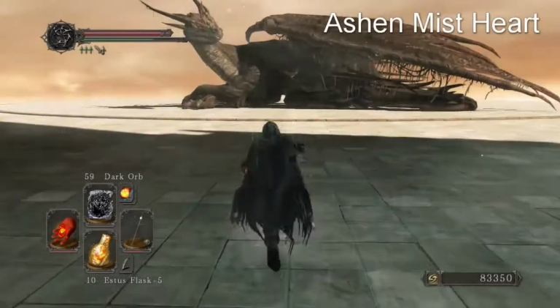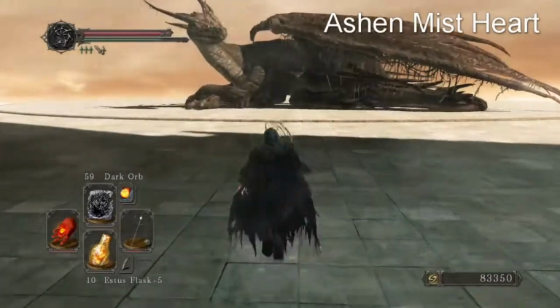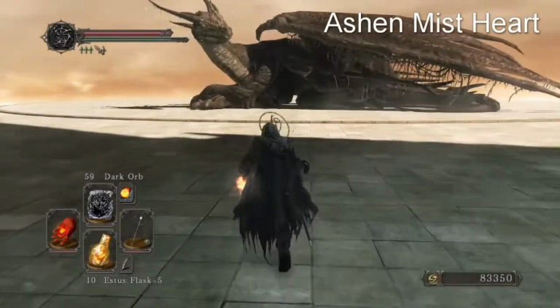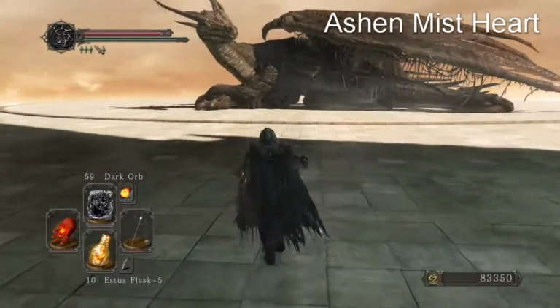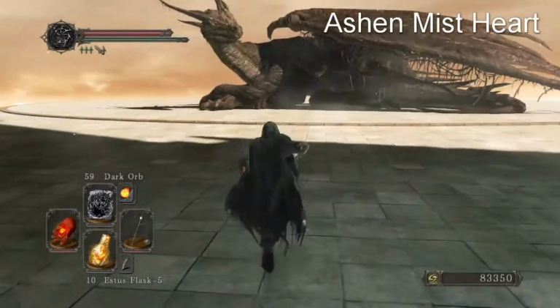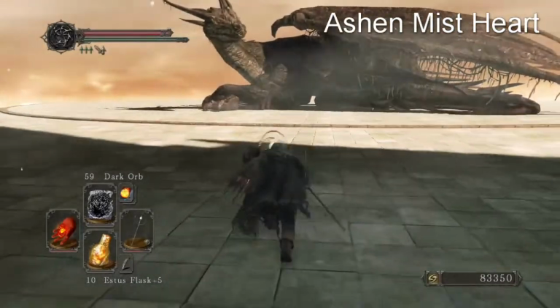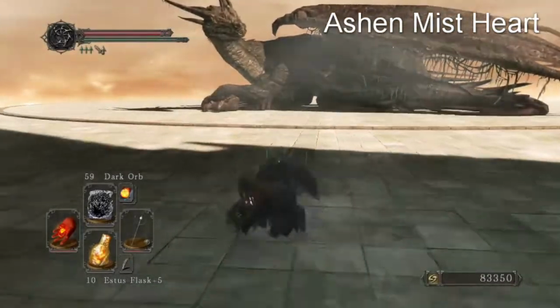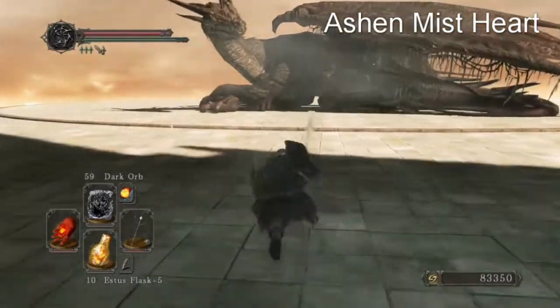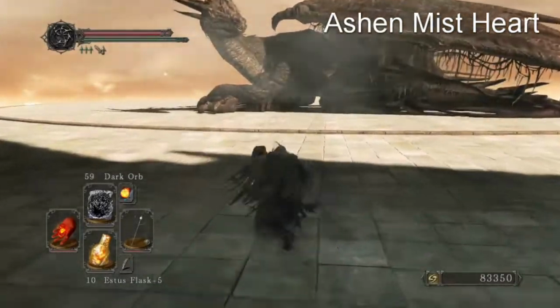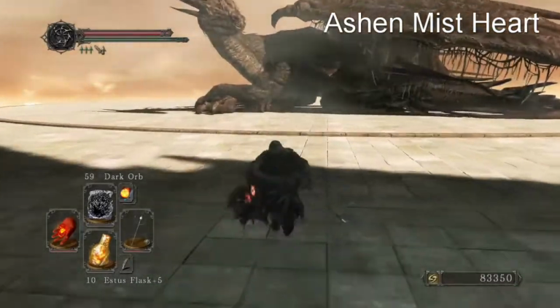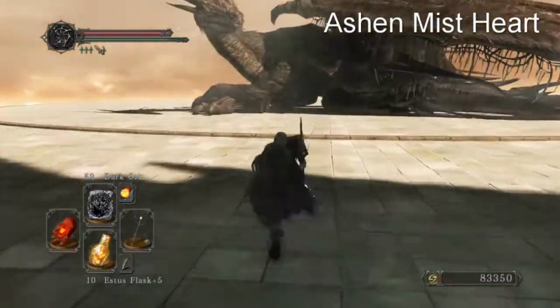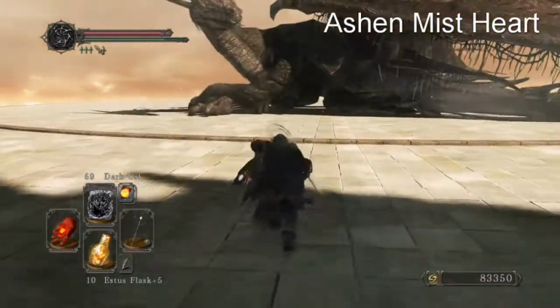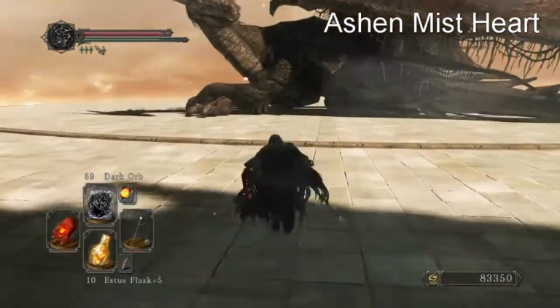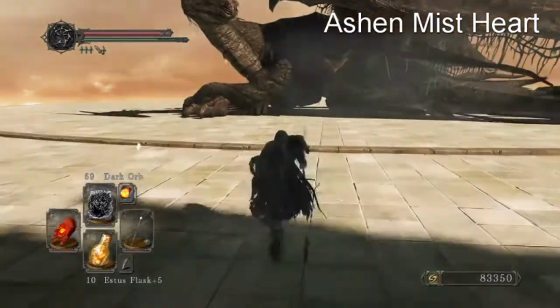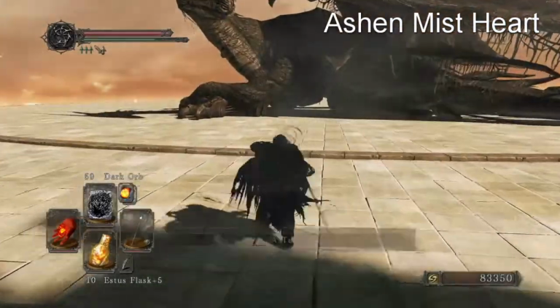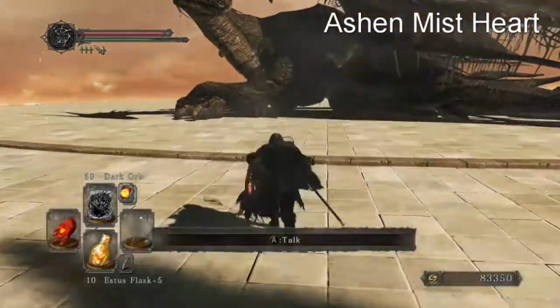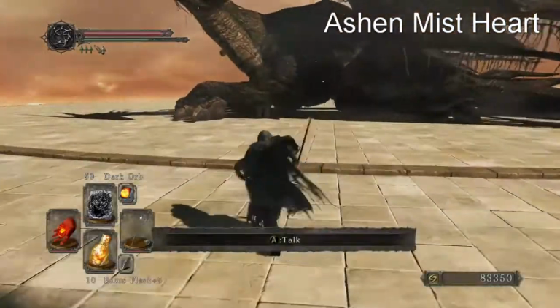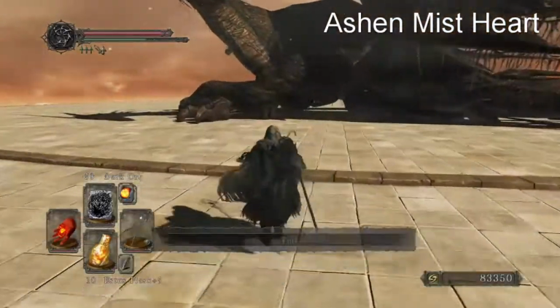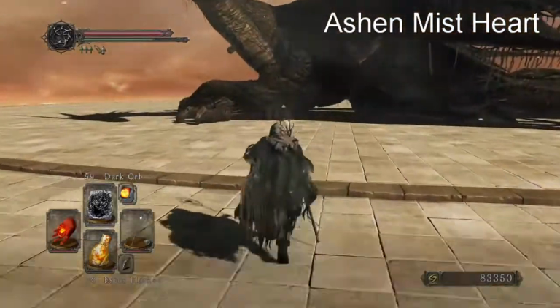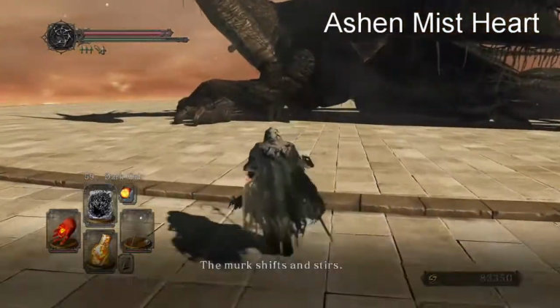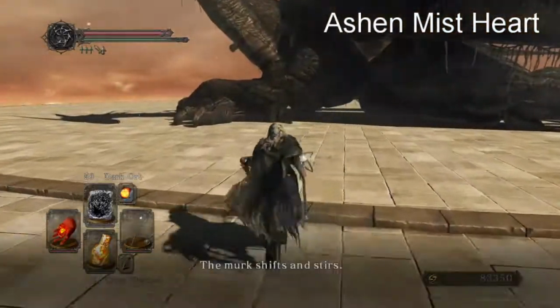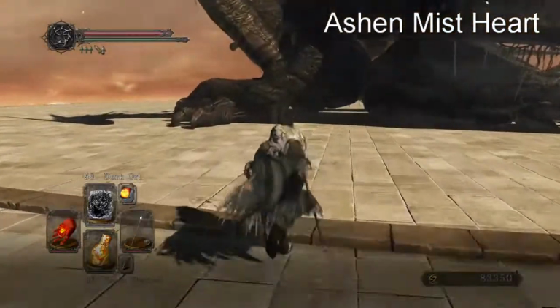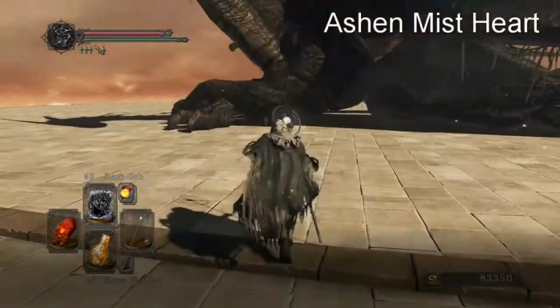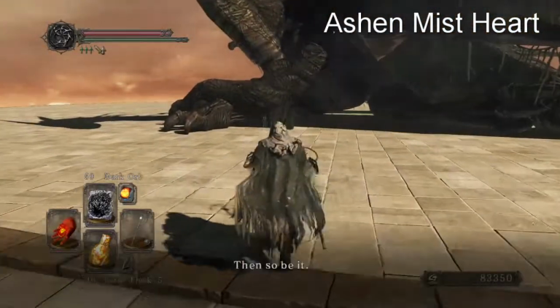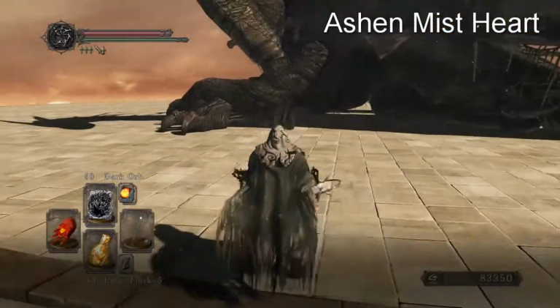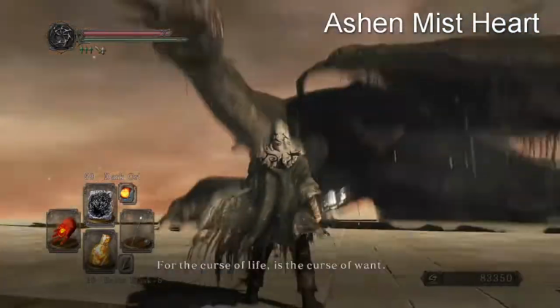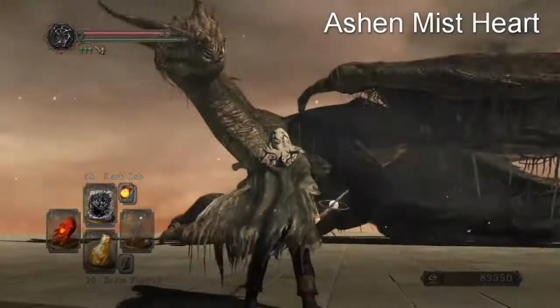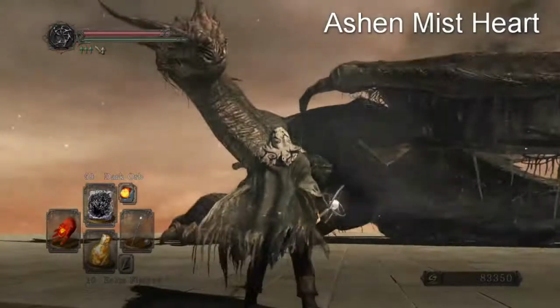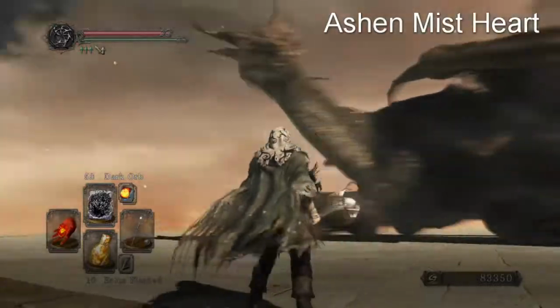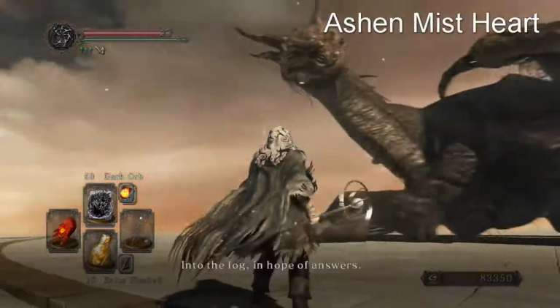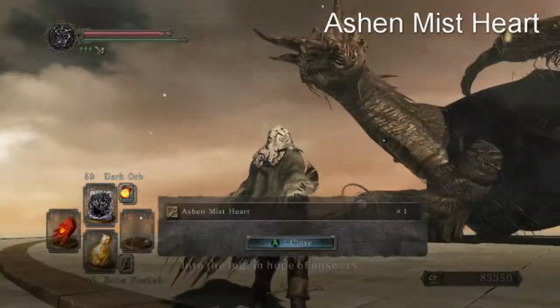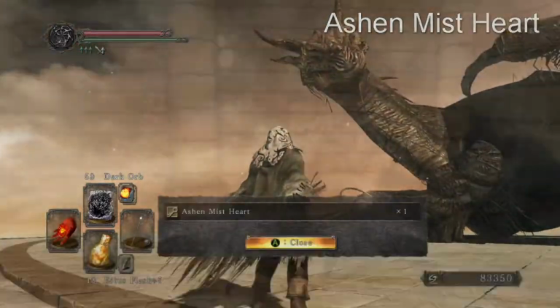The first thing we're going to do is head to the top of Dragon Aerie and get the Ashen Mist Heart from the Ancient Dragon.